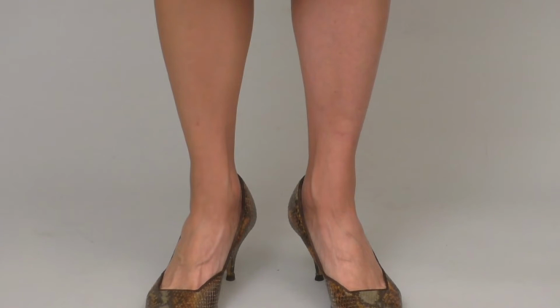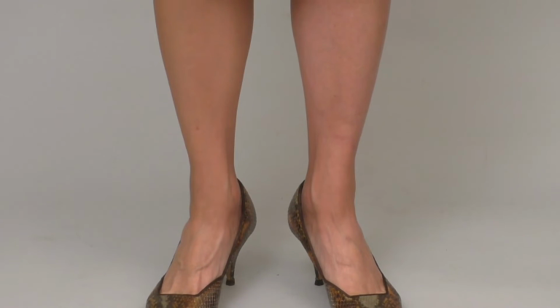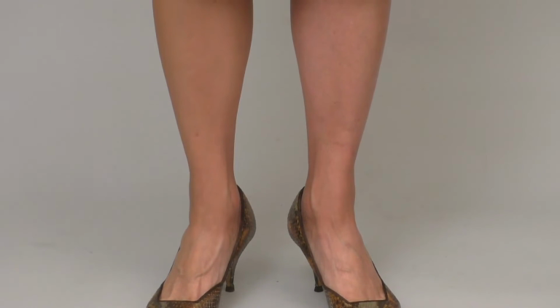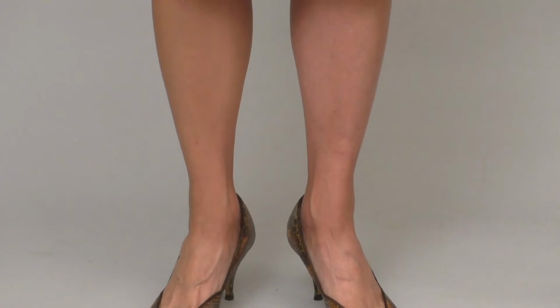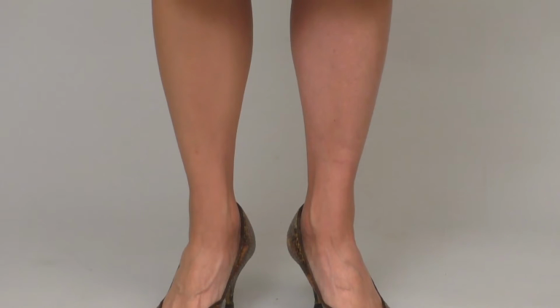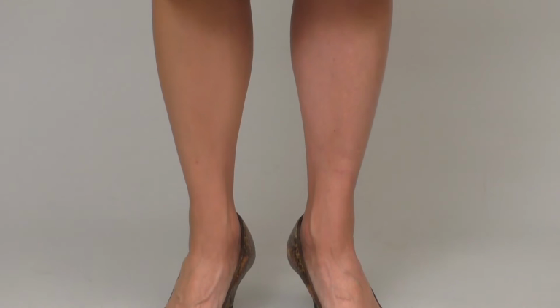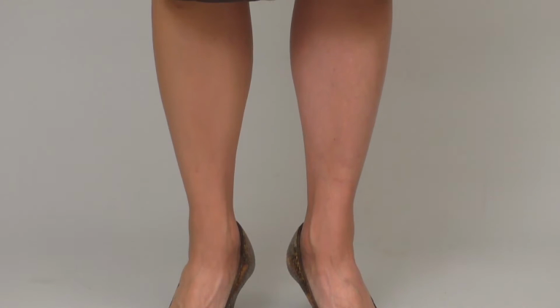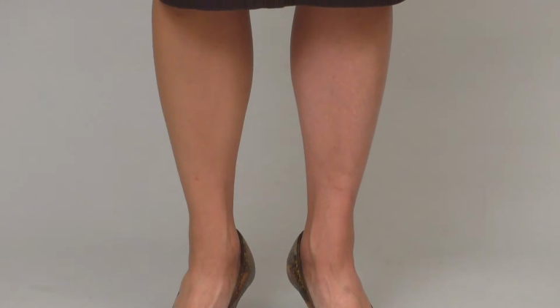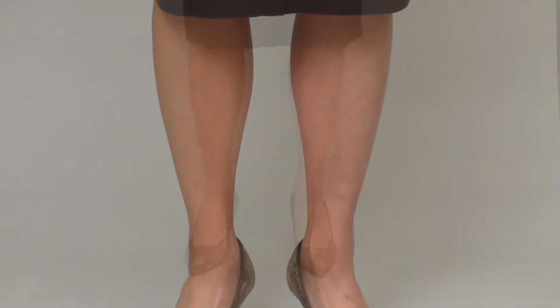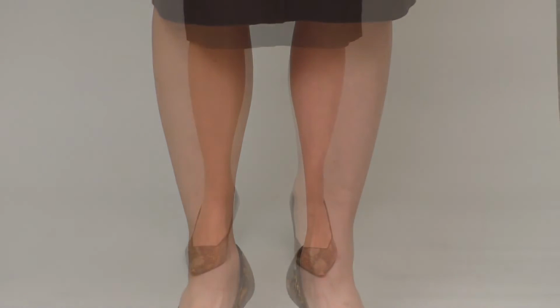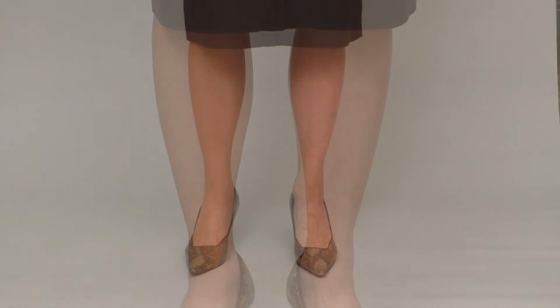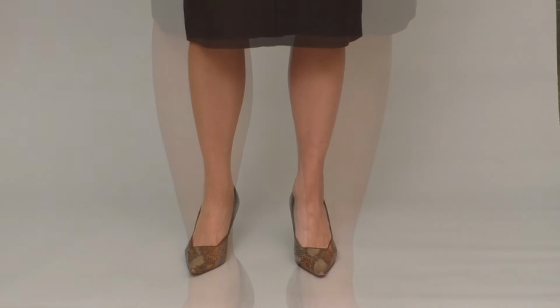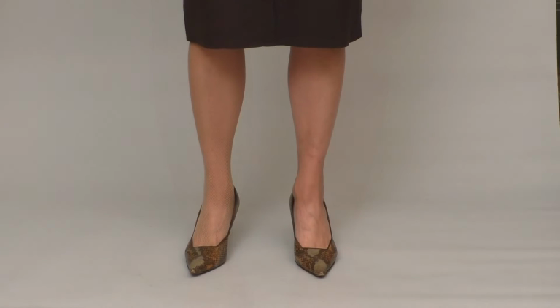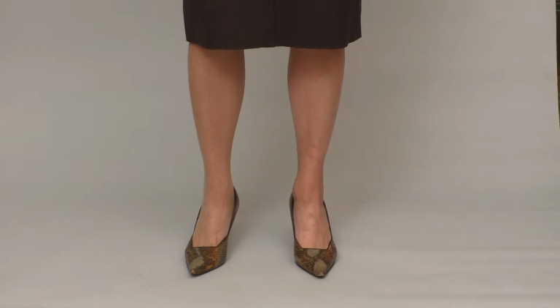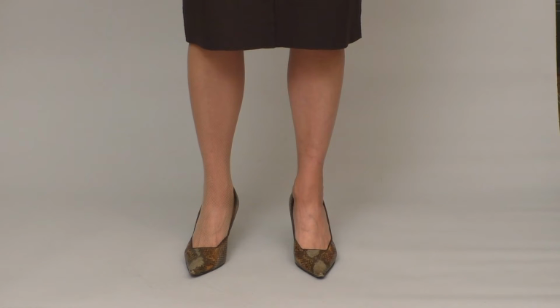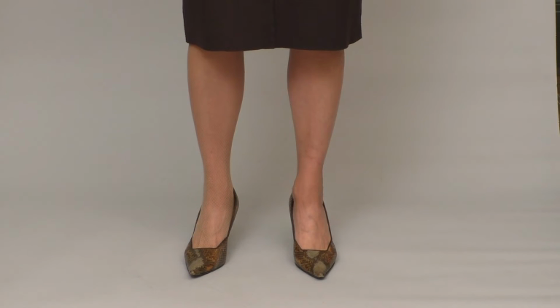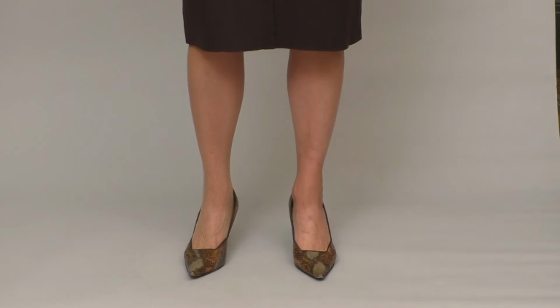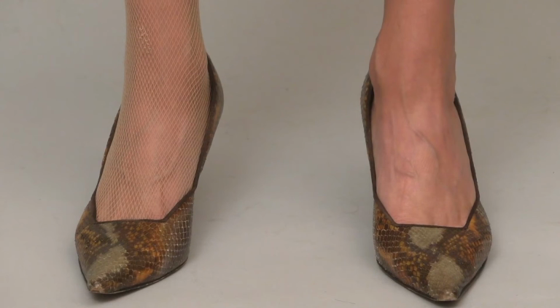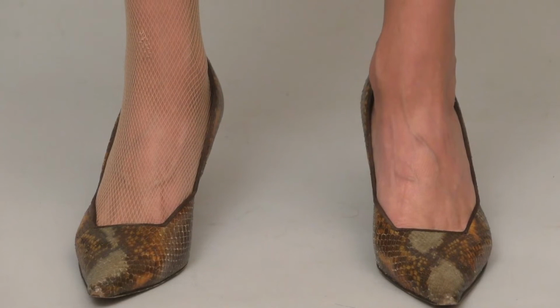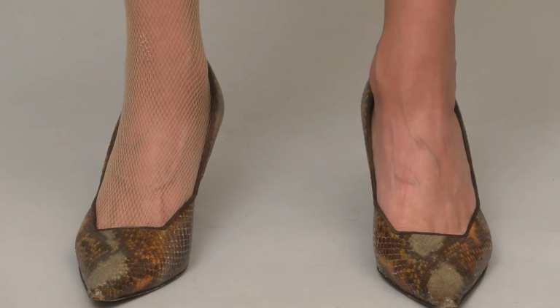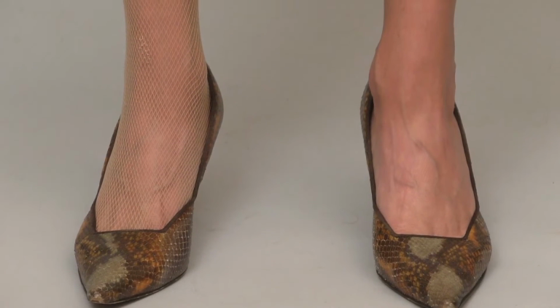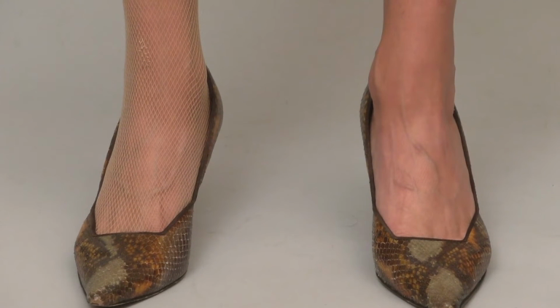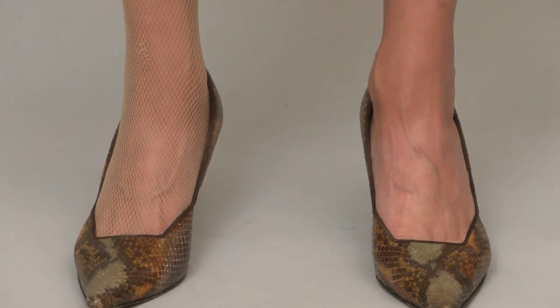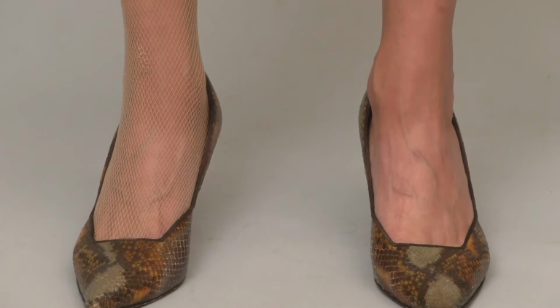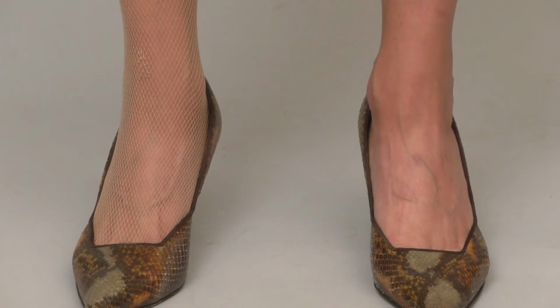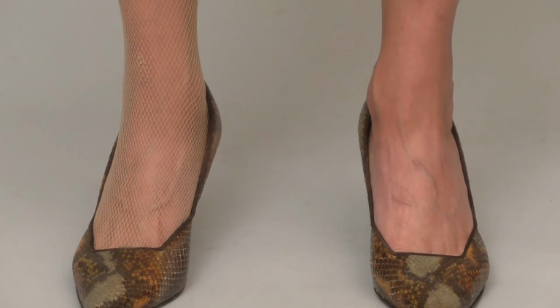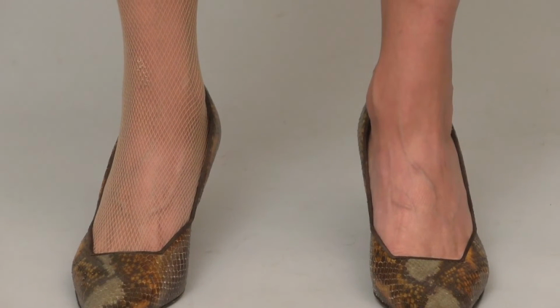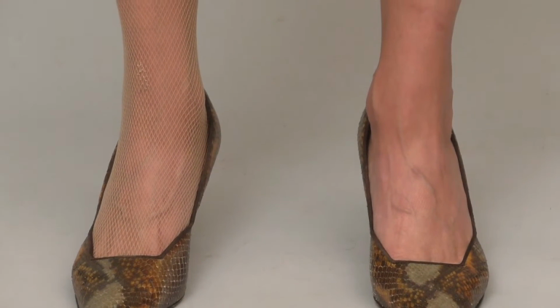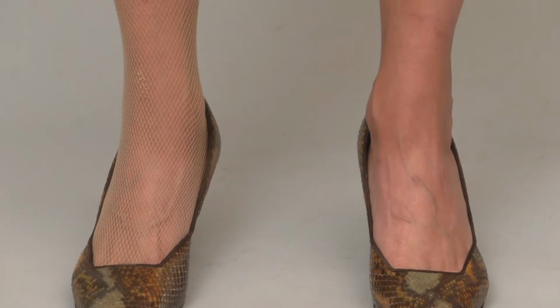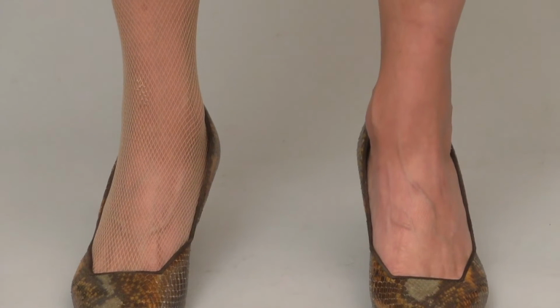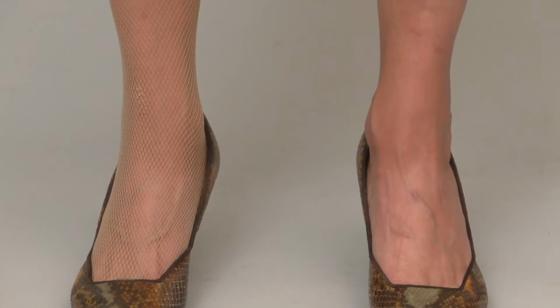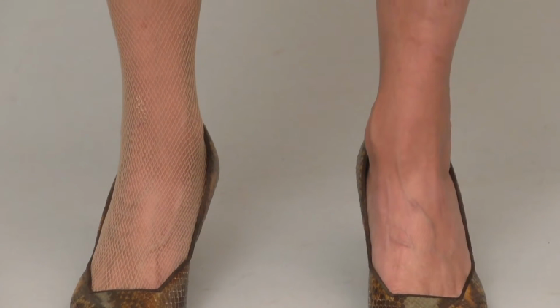All done! I can tell the difference — can you? Not into all the fuss? Try a pair of nude colored fishnets instead.